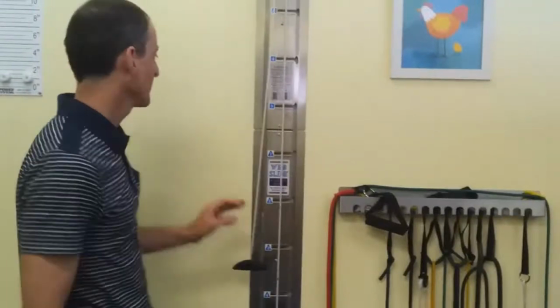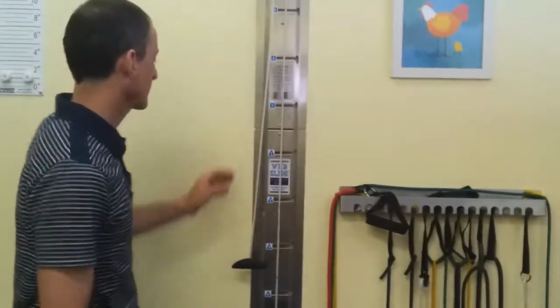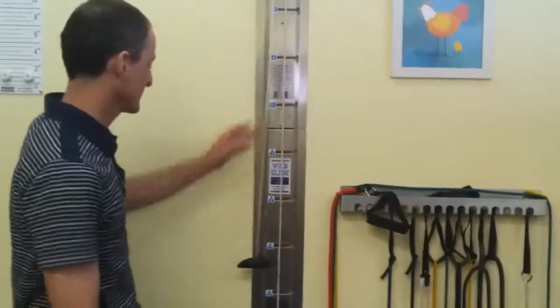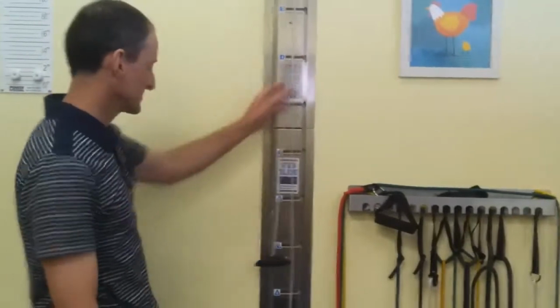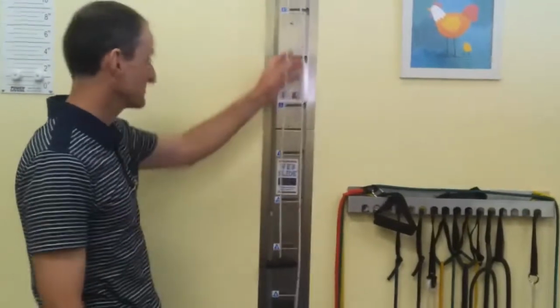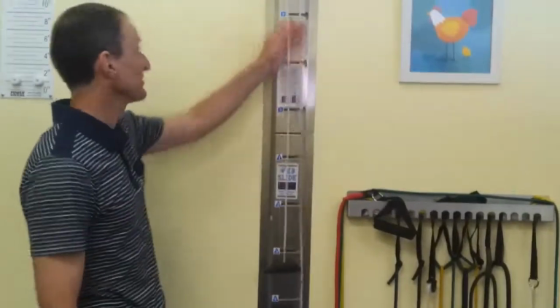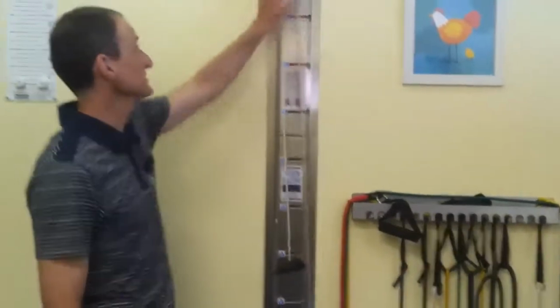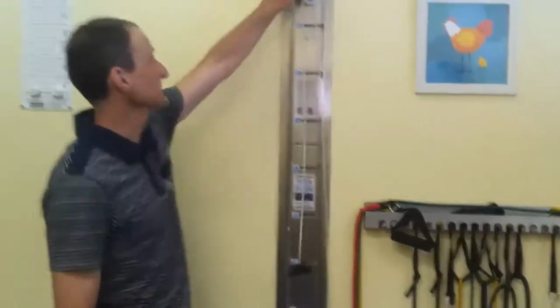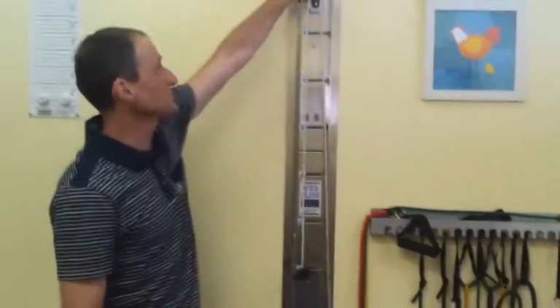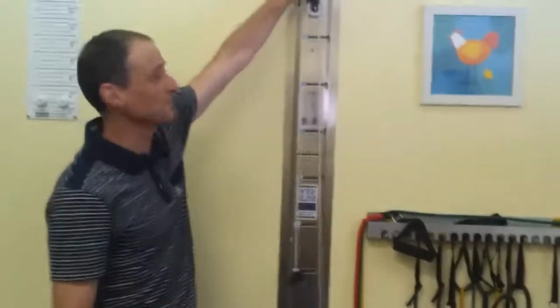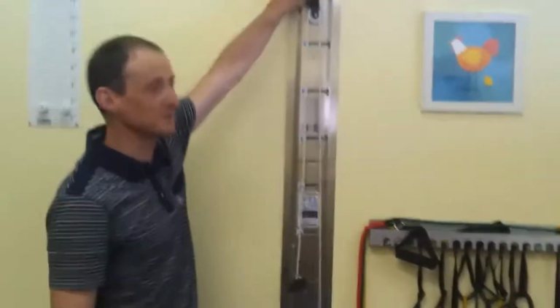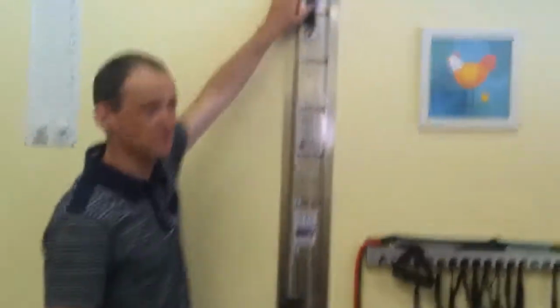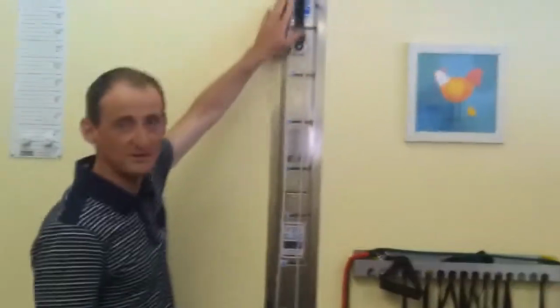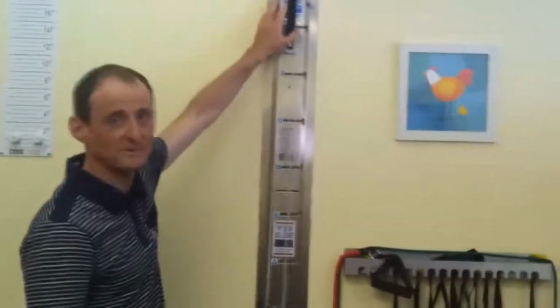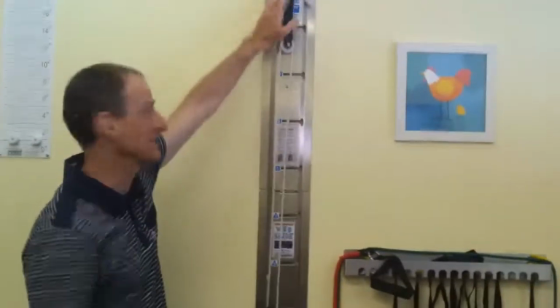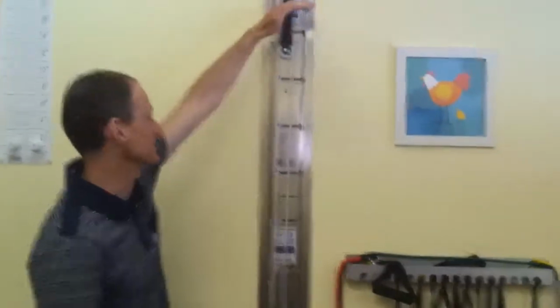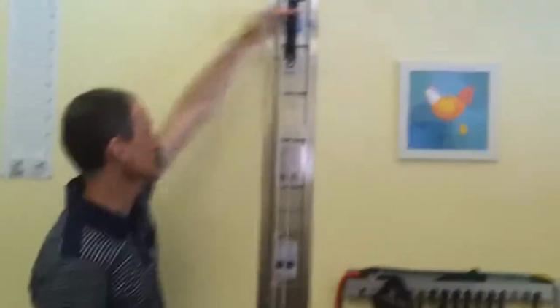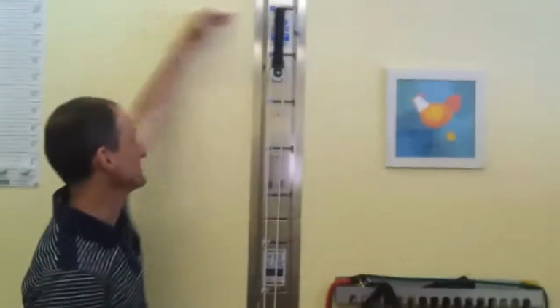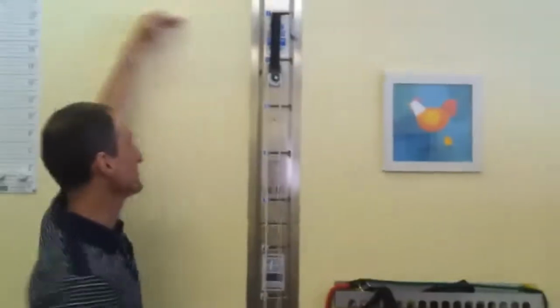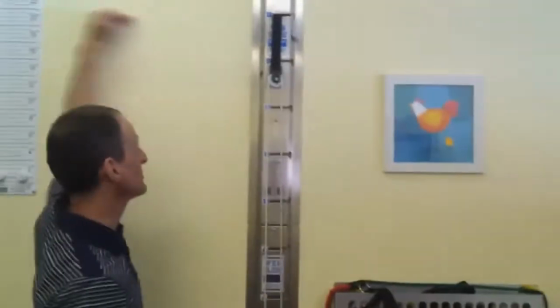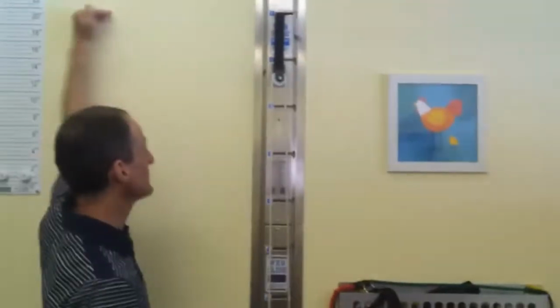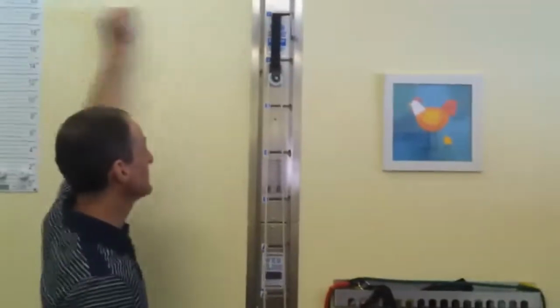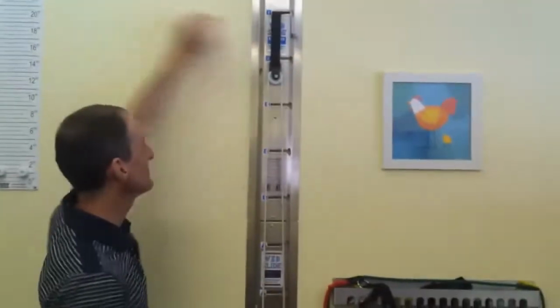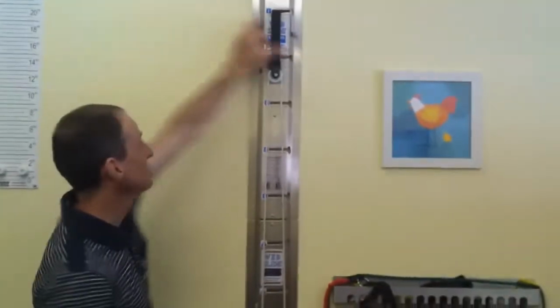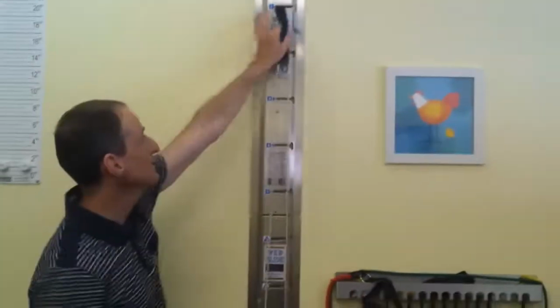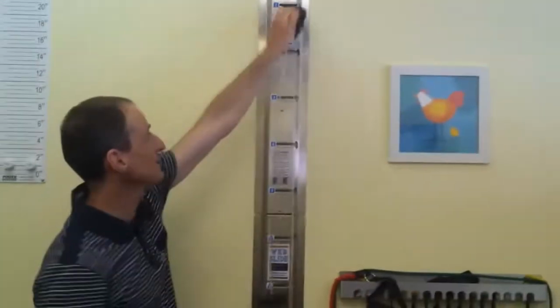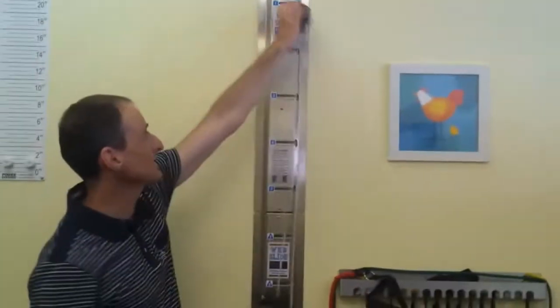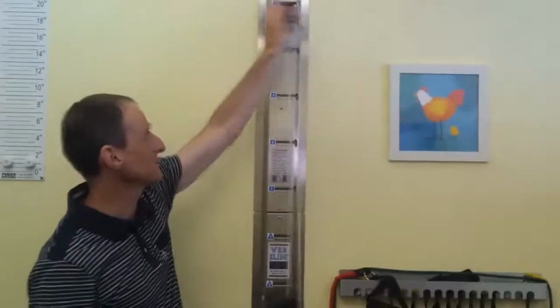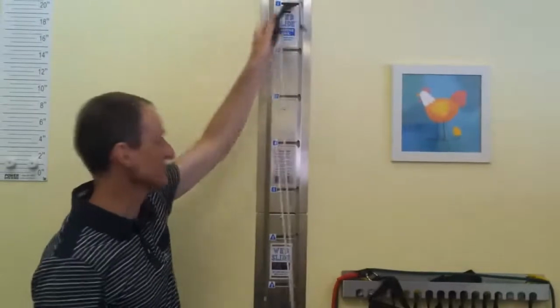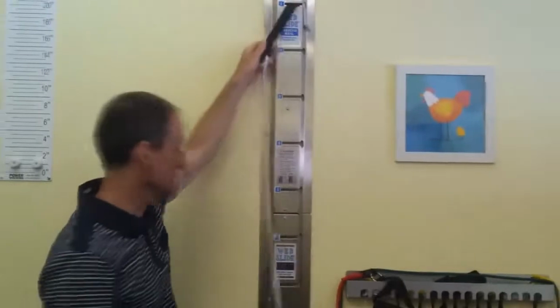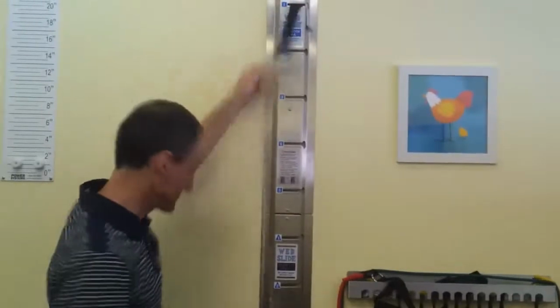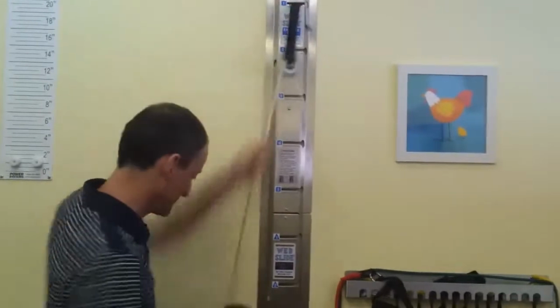The pulleys are in the top of the door. This is the door here, and that thing goes in the door.